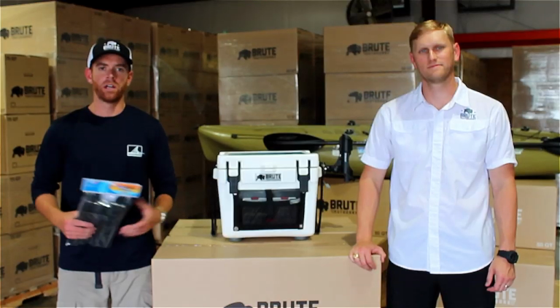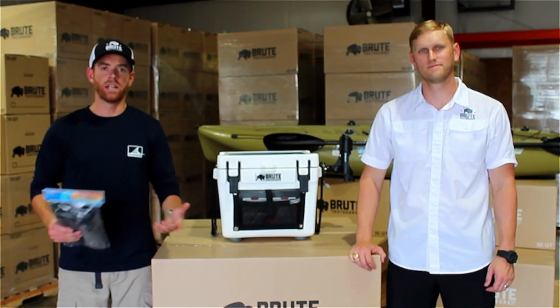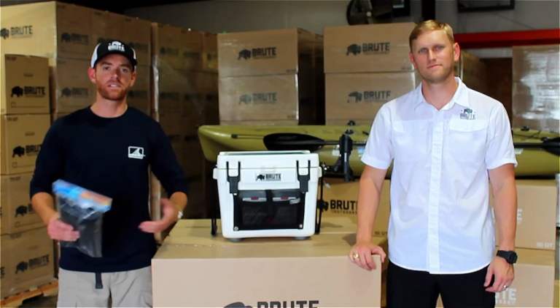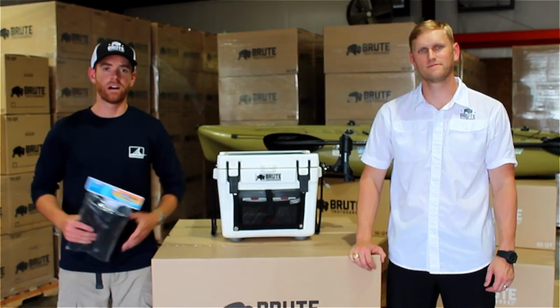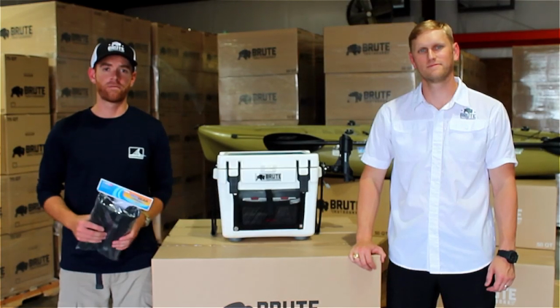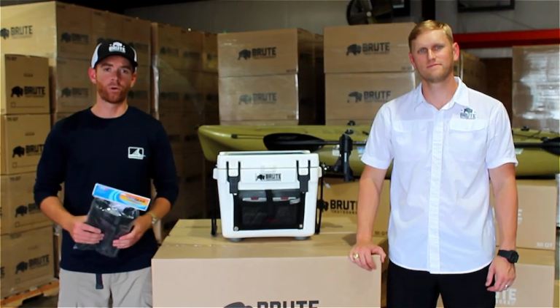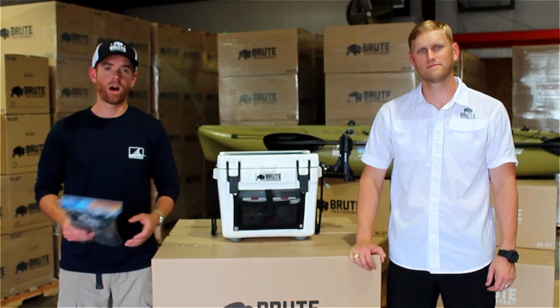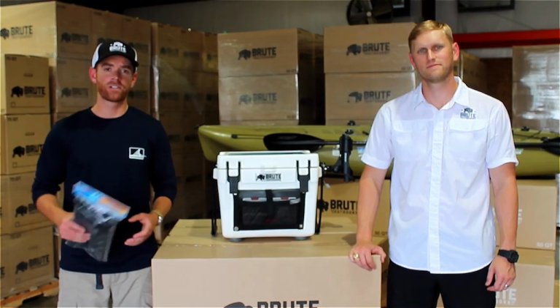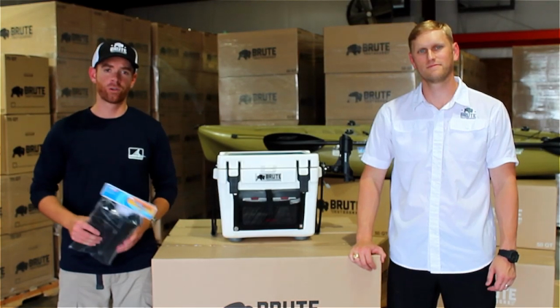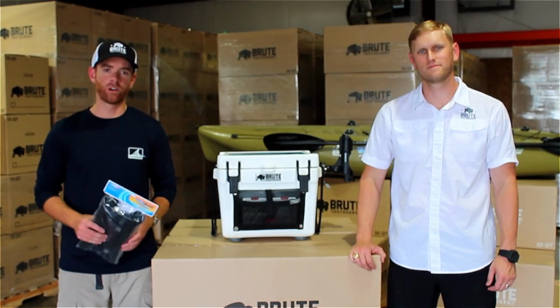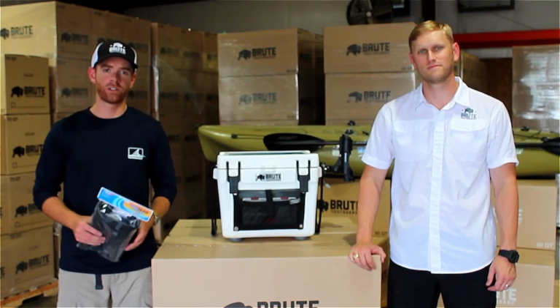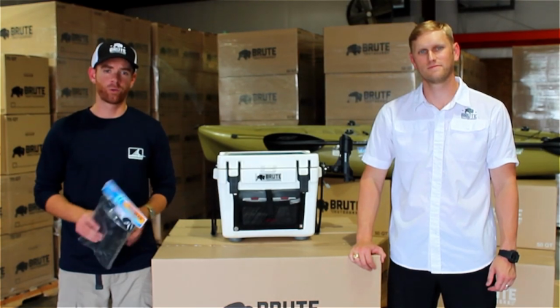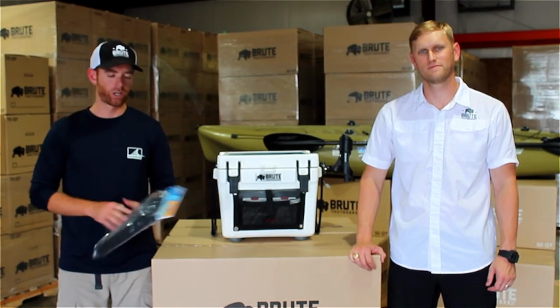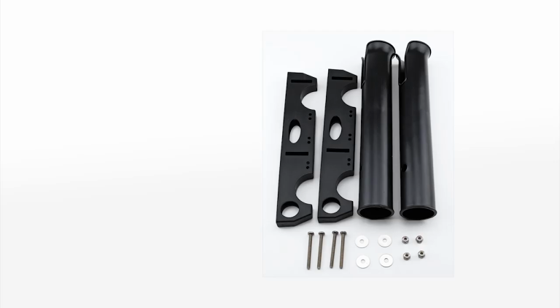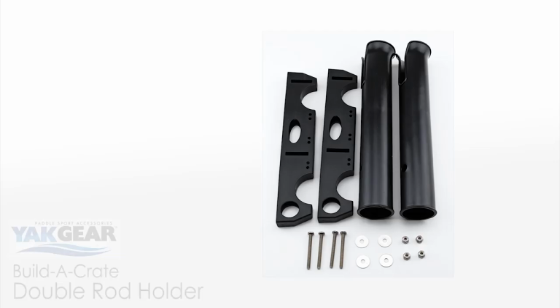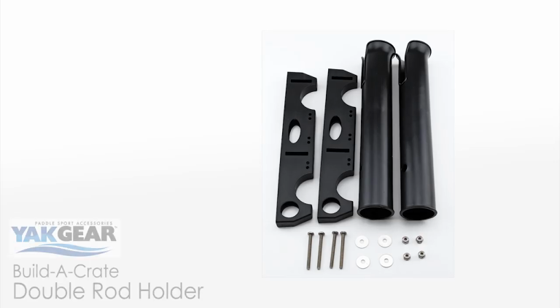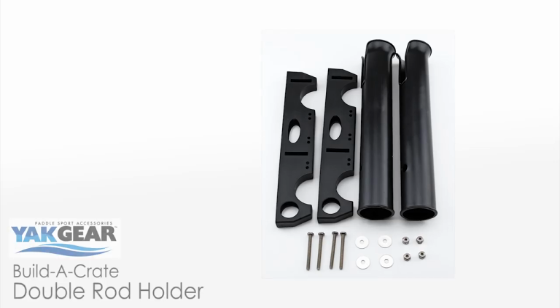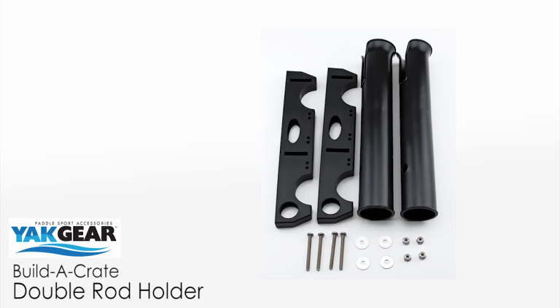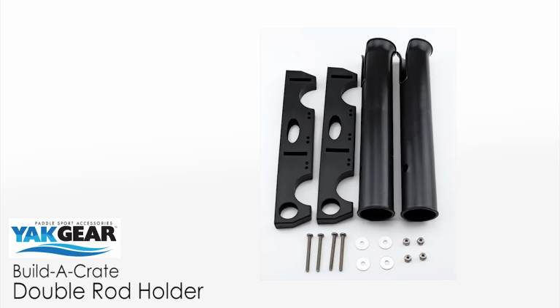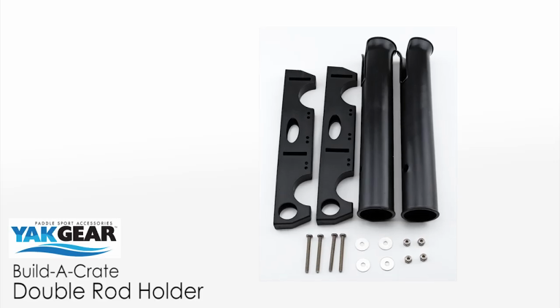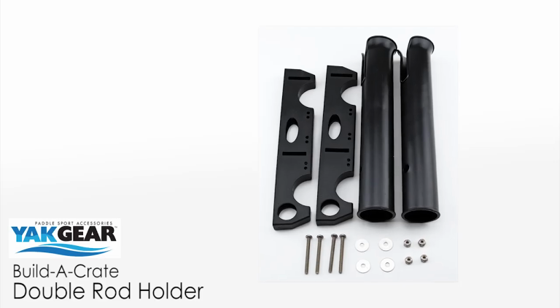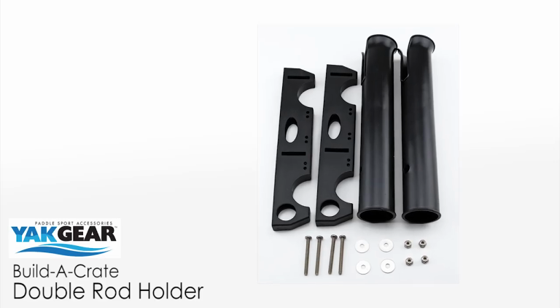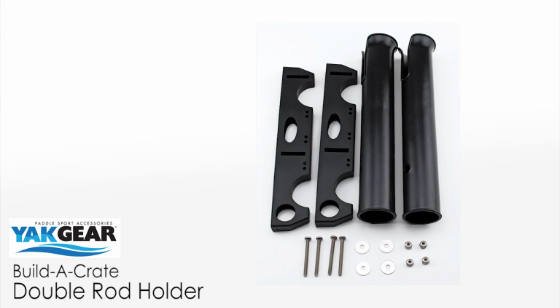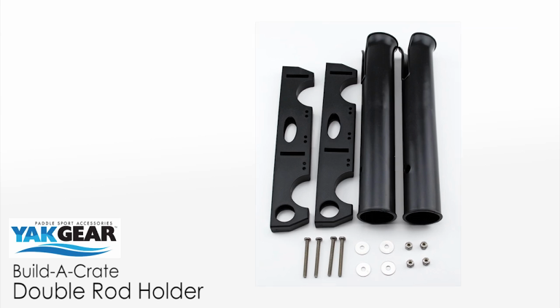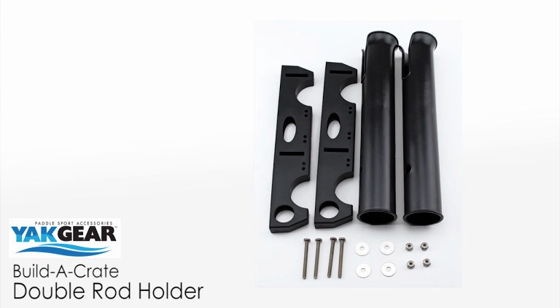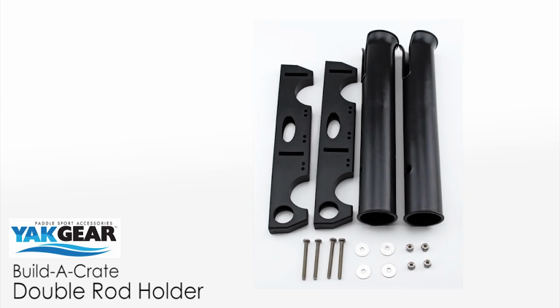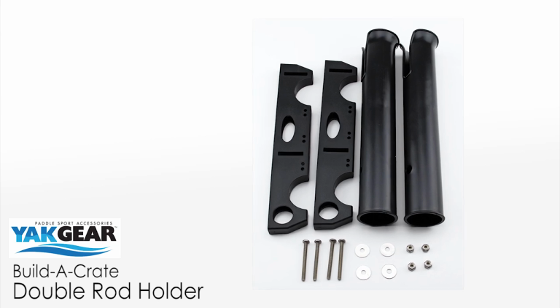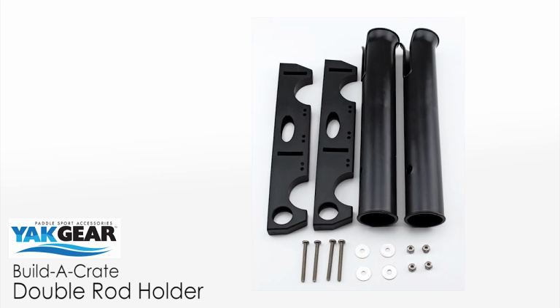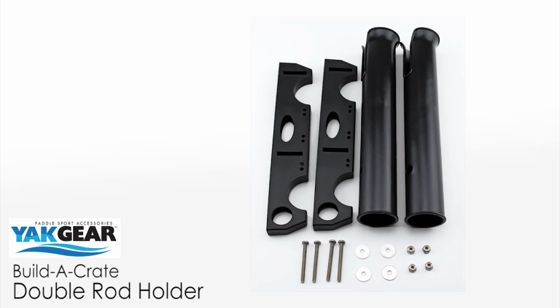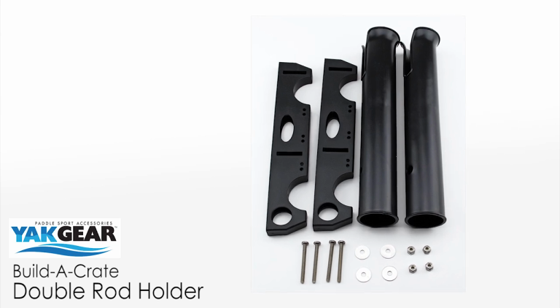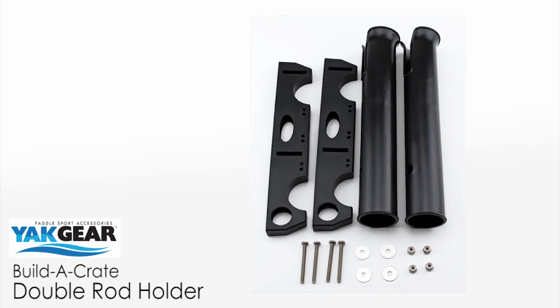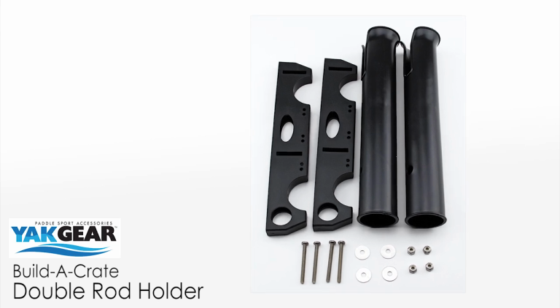Next up for rod storage, we're going to rig up the Yakgear Build-A-Crate double rod holder.